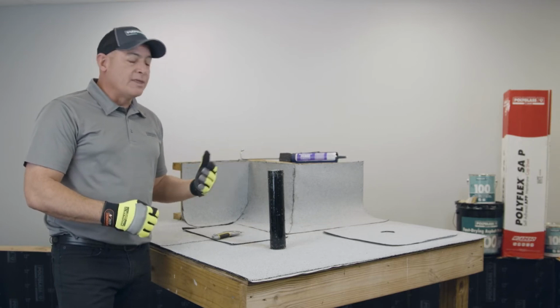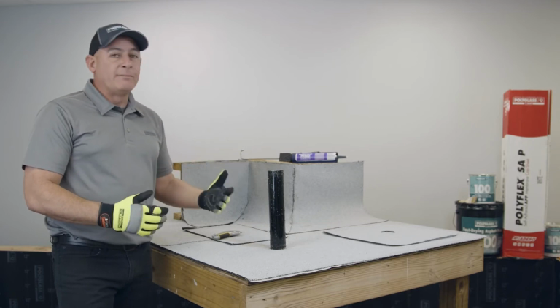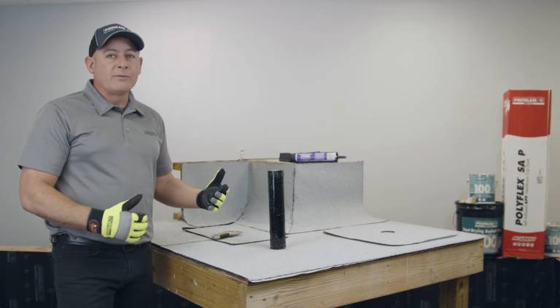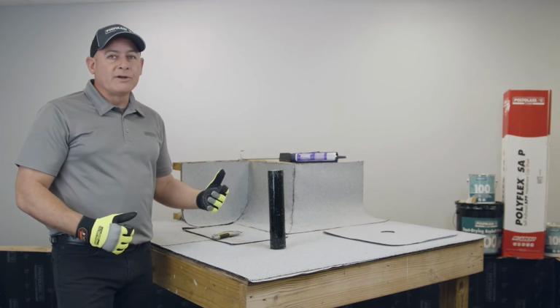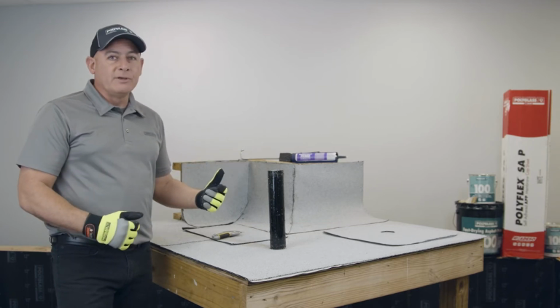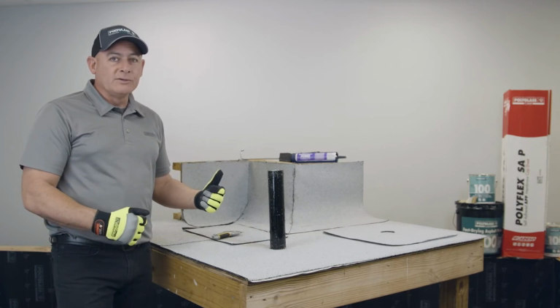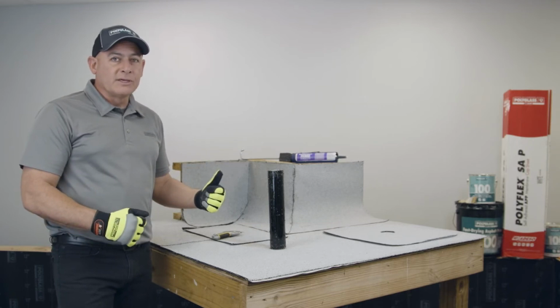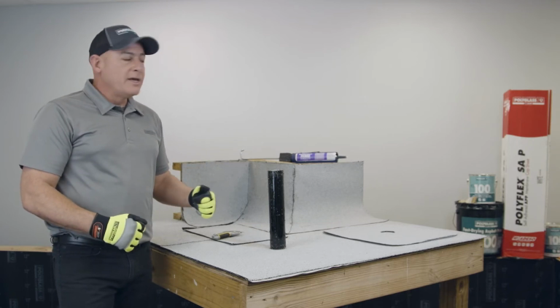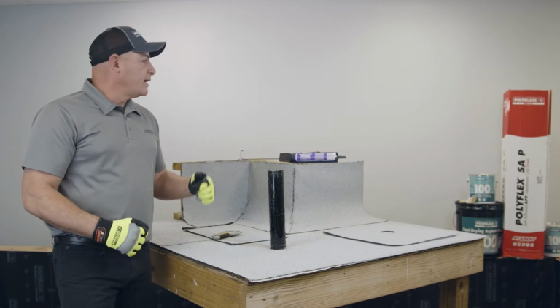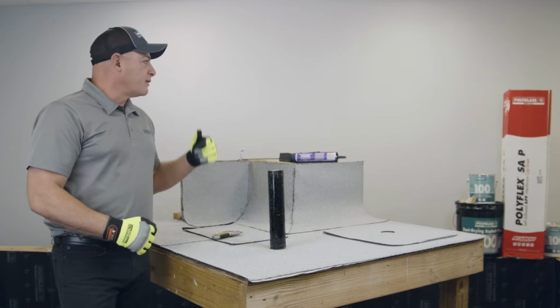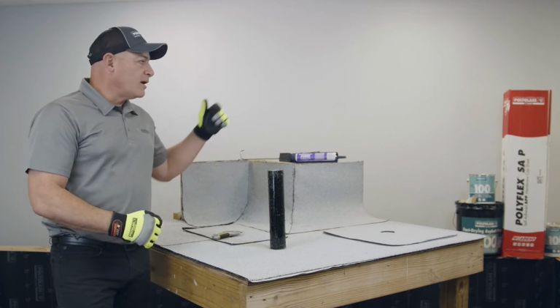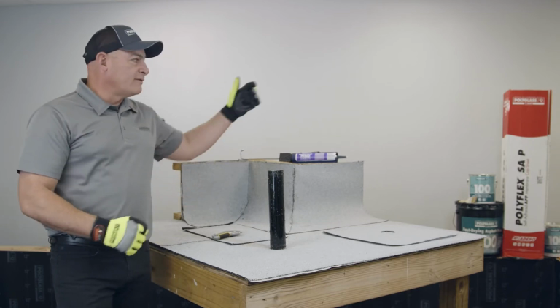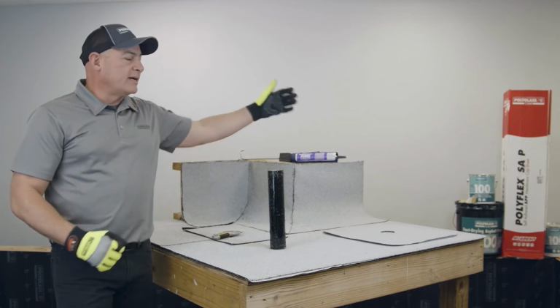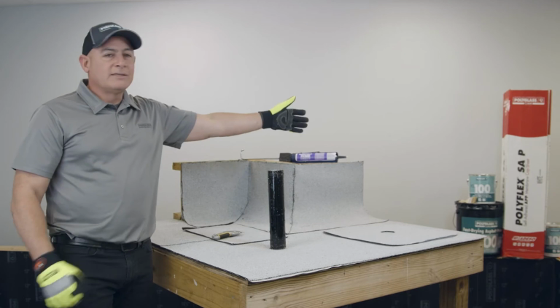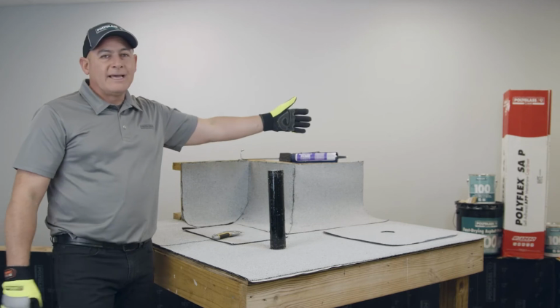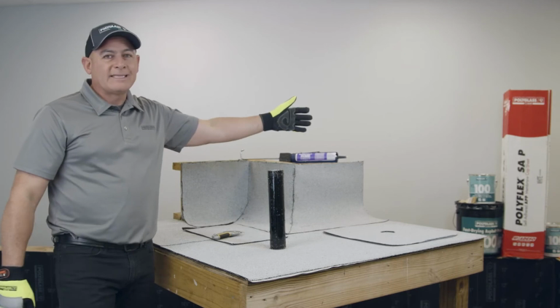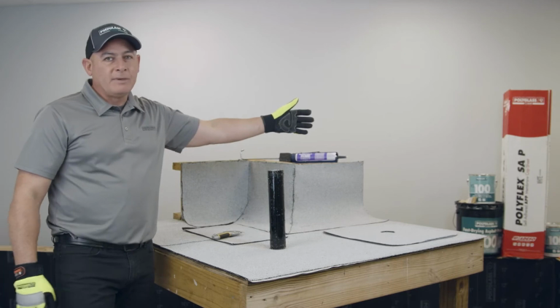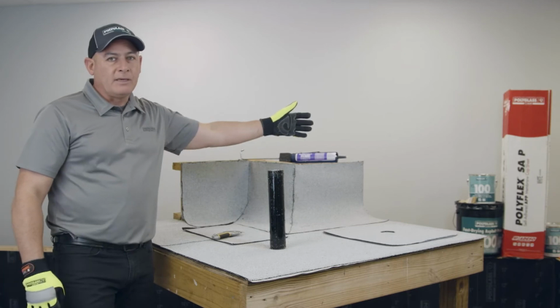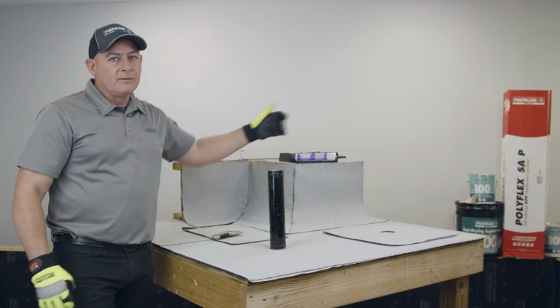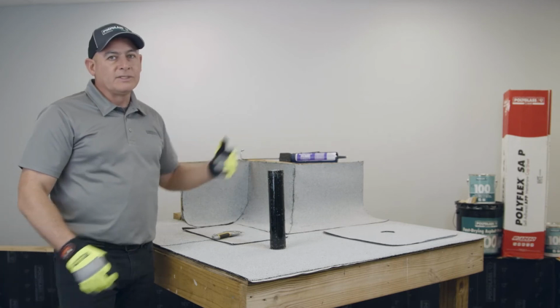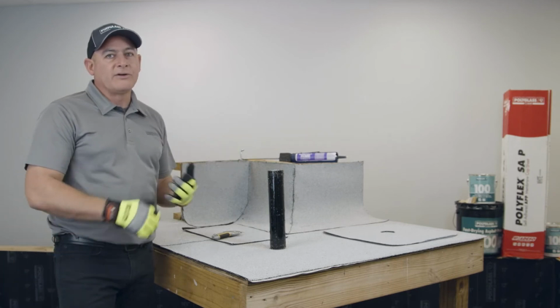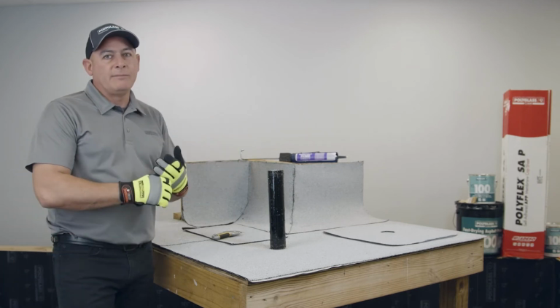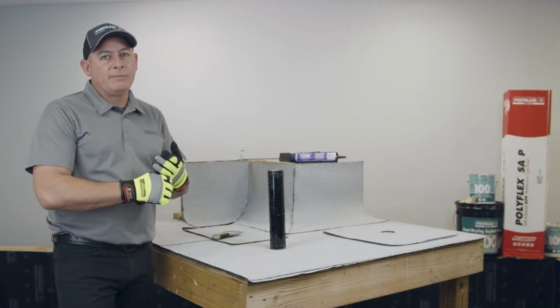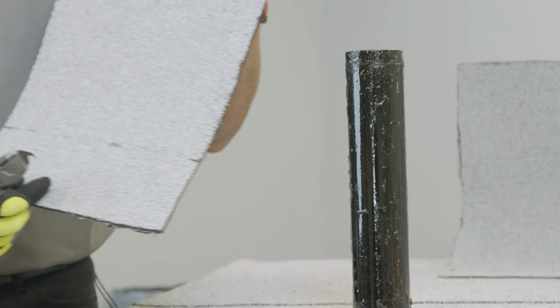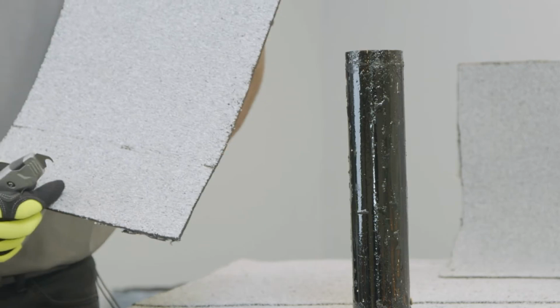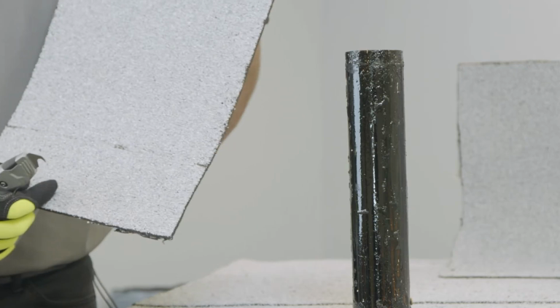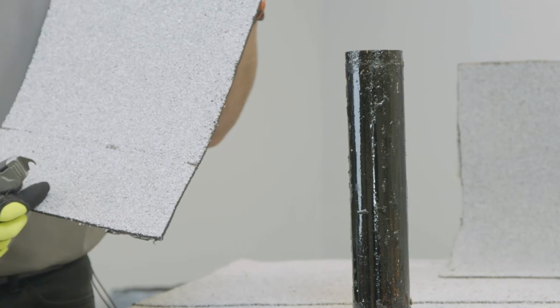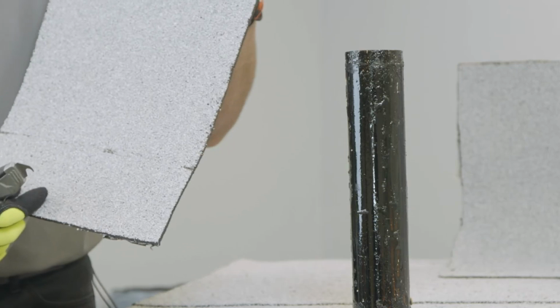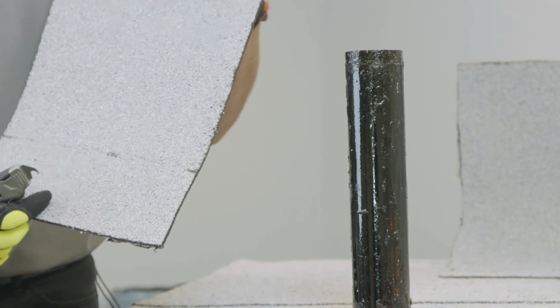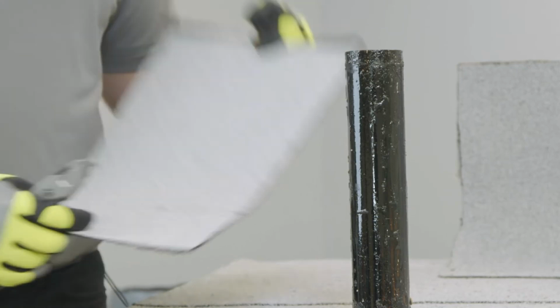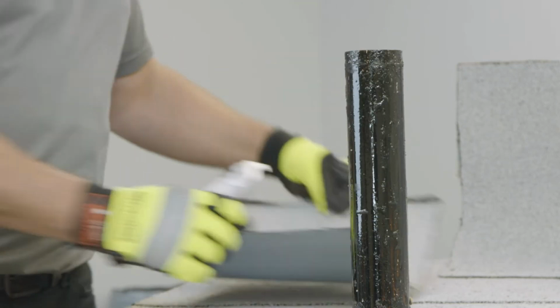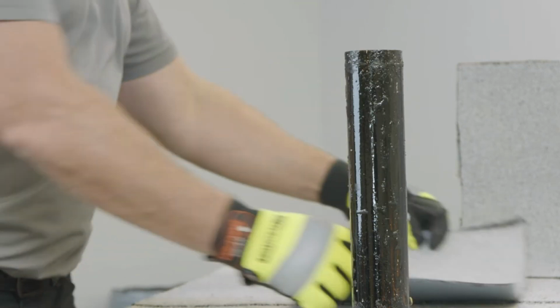The membrane we're going to be using is our Polyflex SAP, which is our APP self-adhered granulated cap sheet.